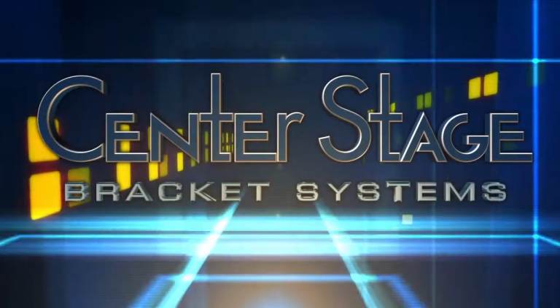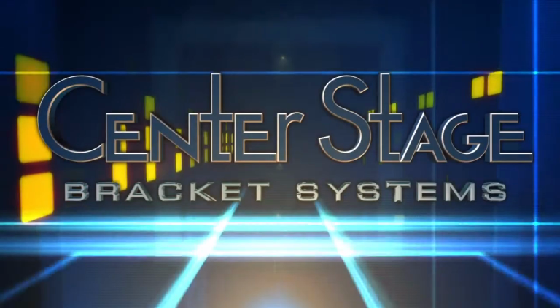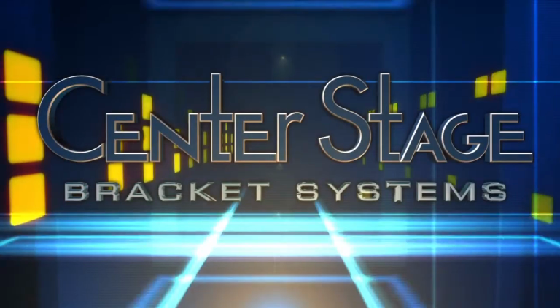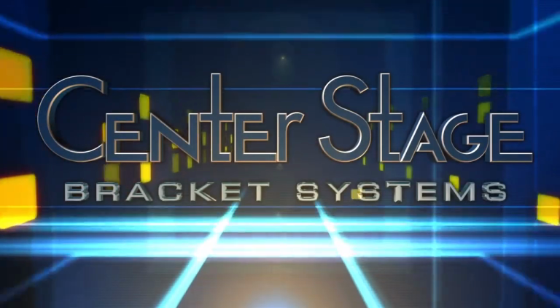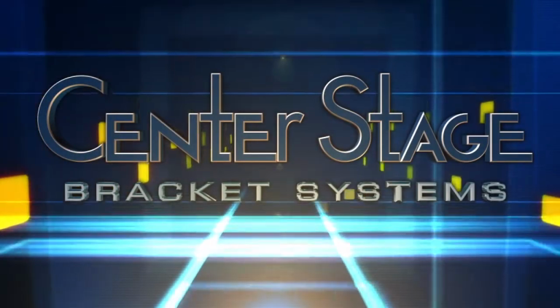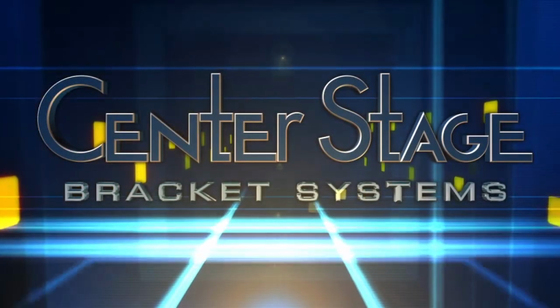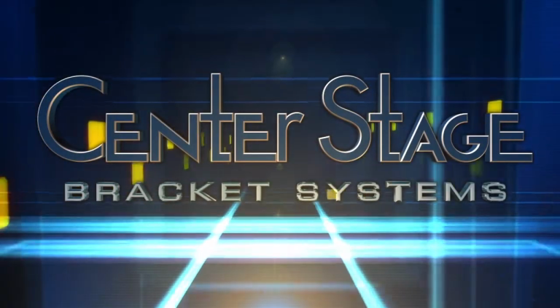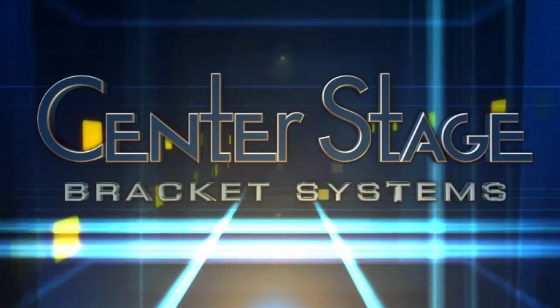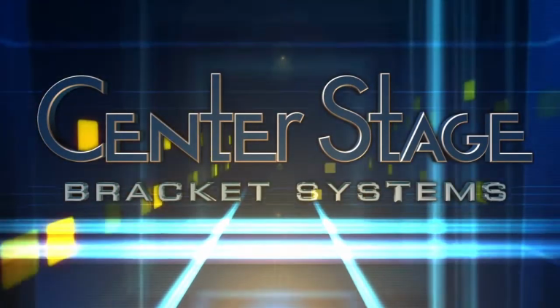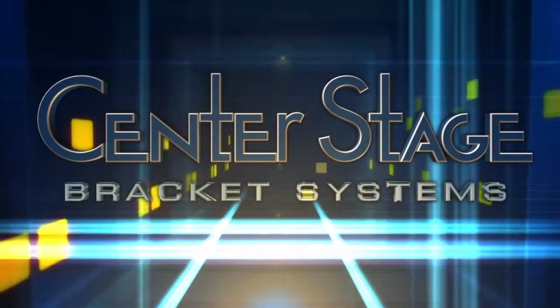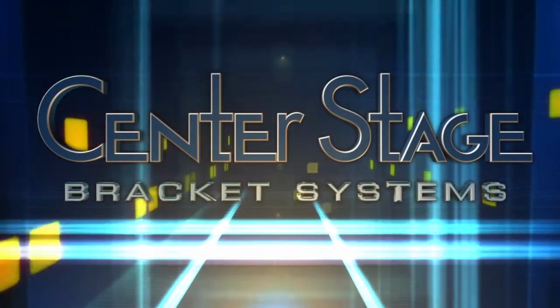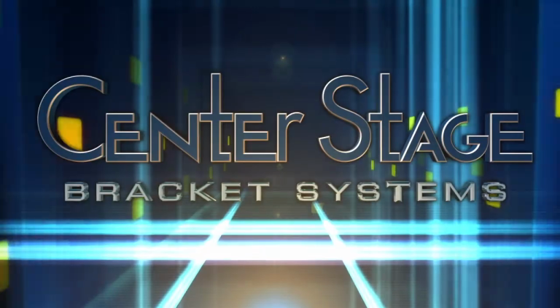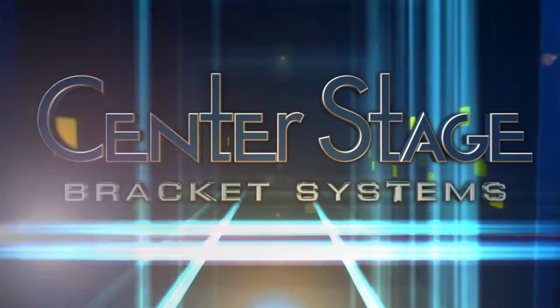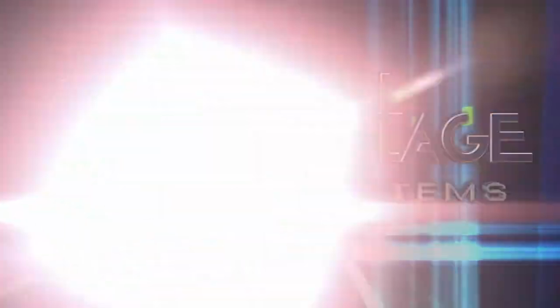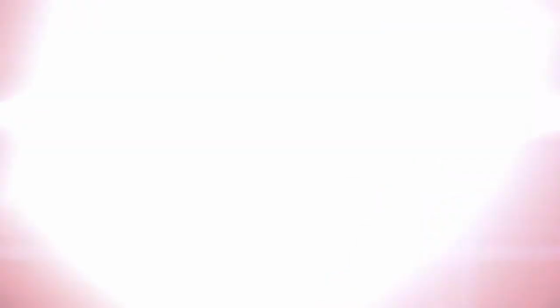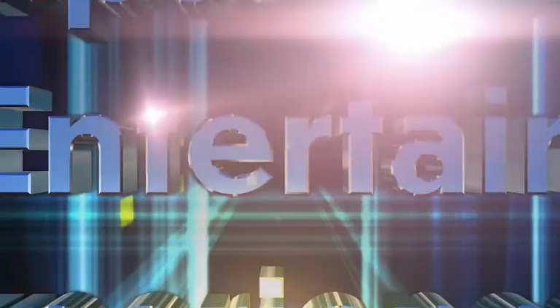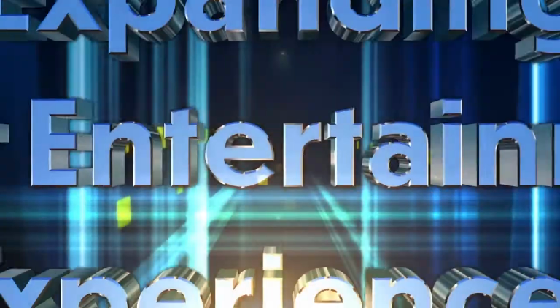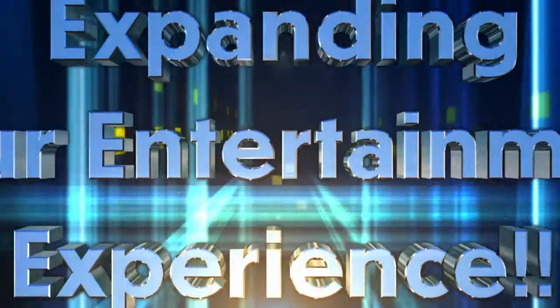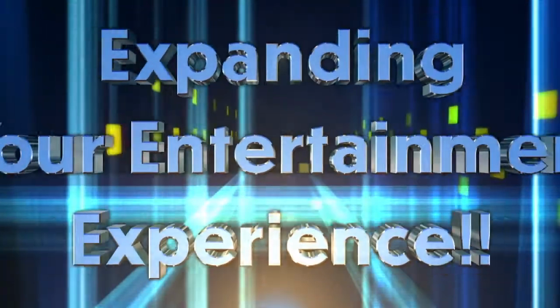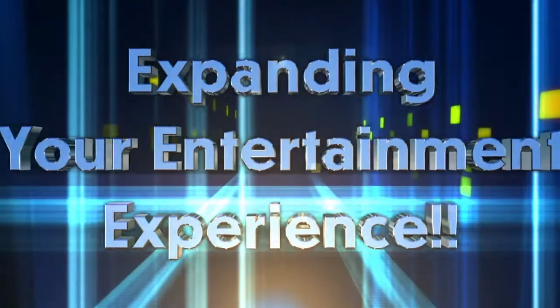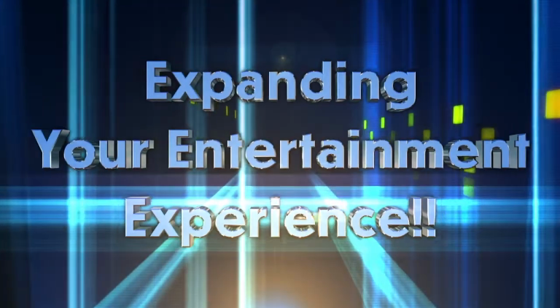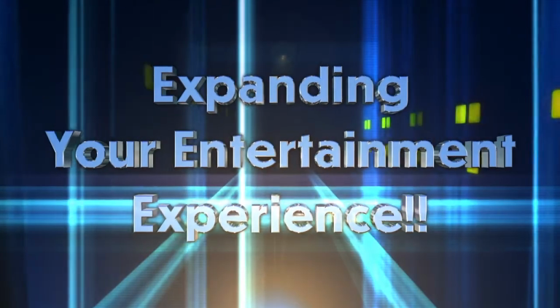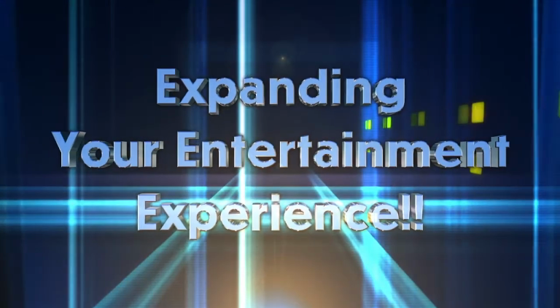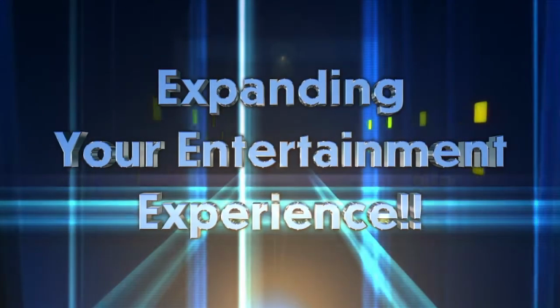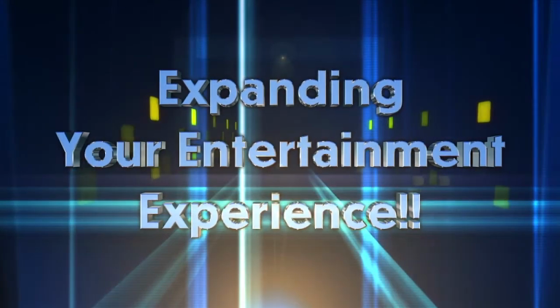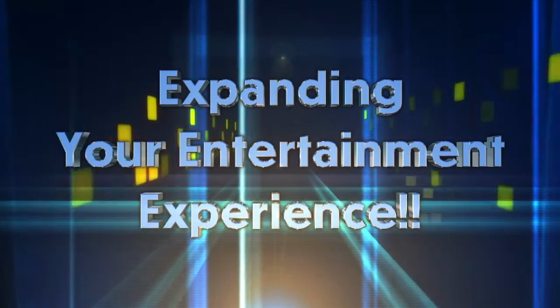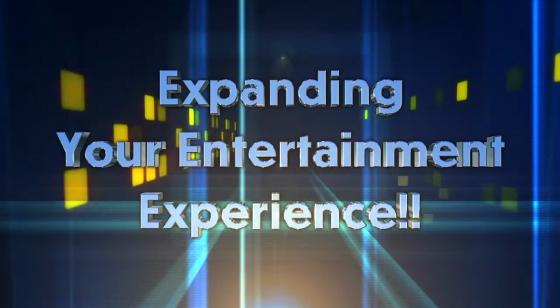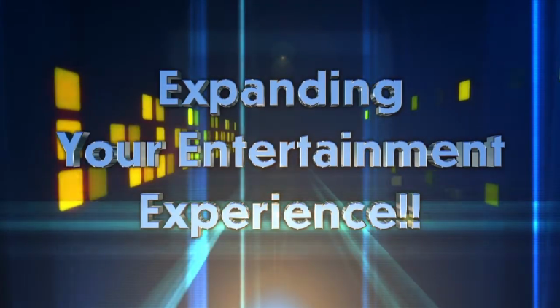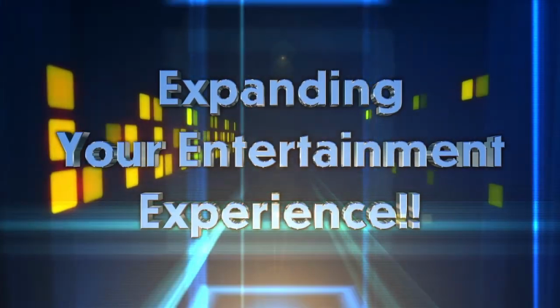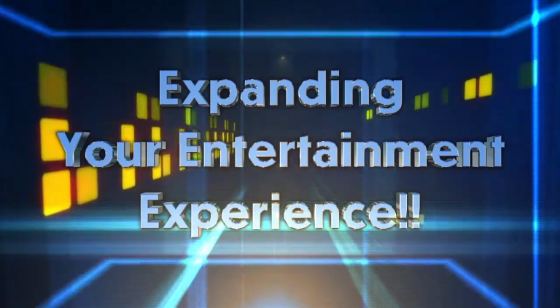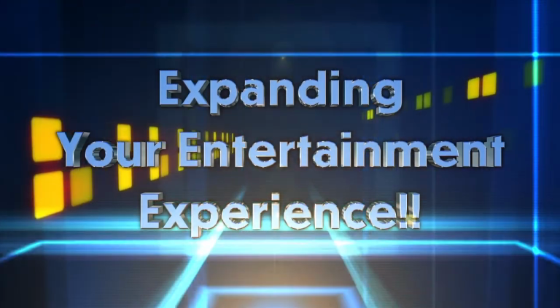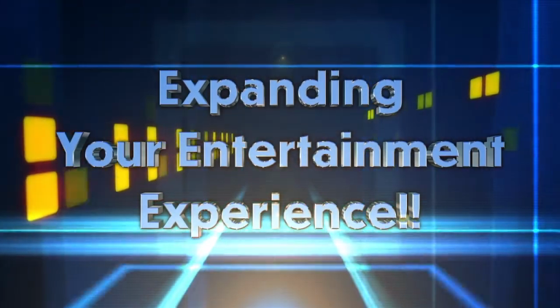Center Stage Bracket Systems. Expanding your entertainment experience.